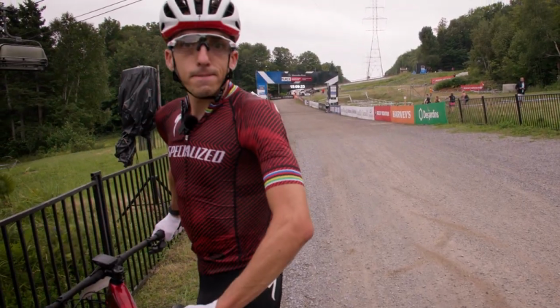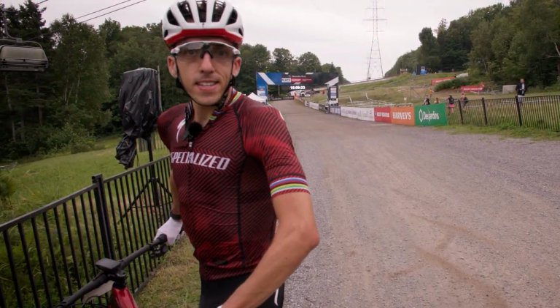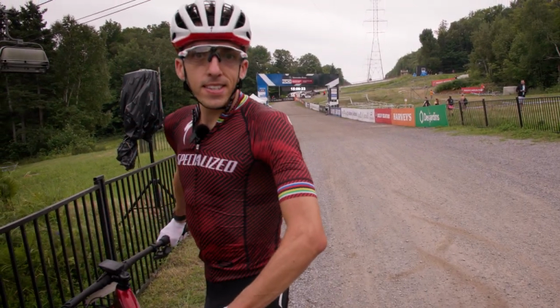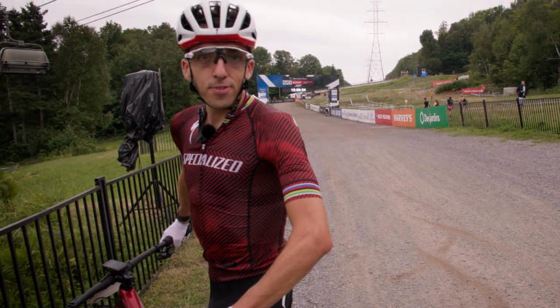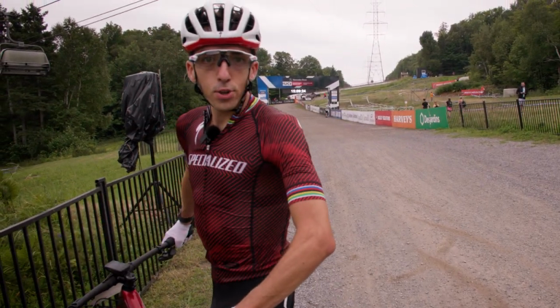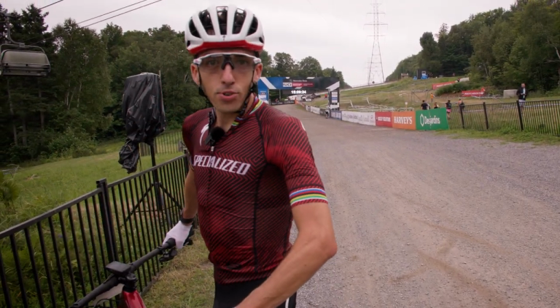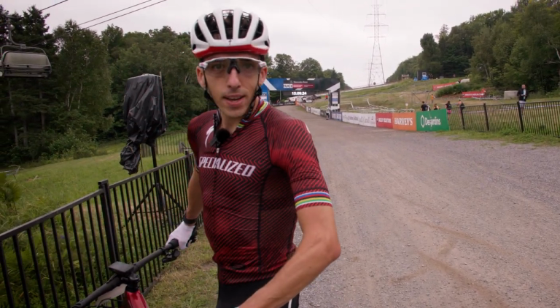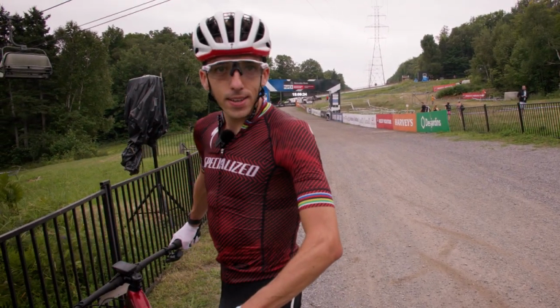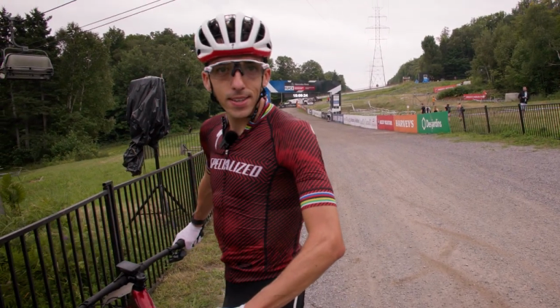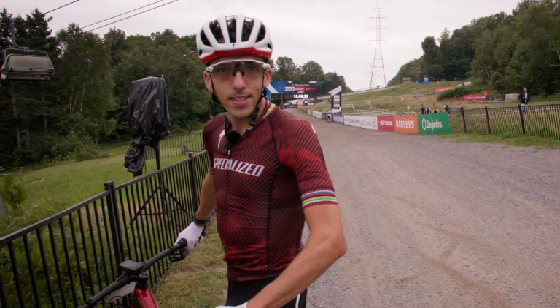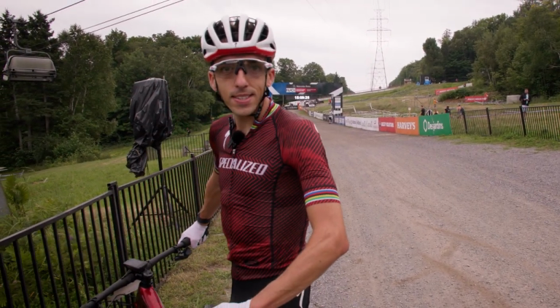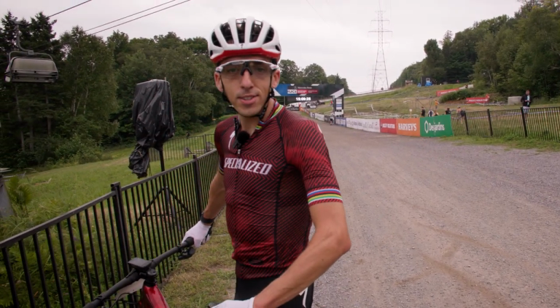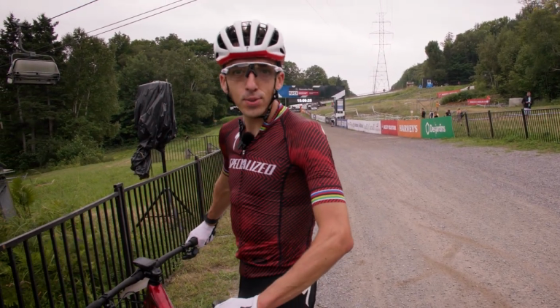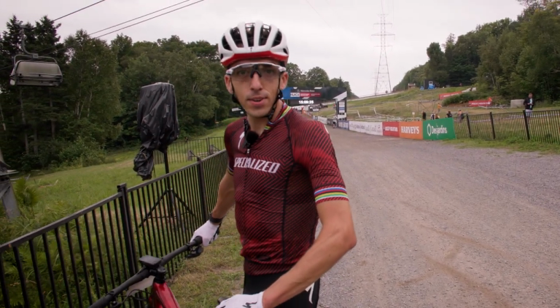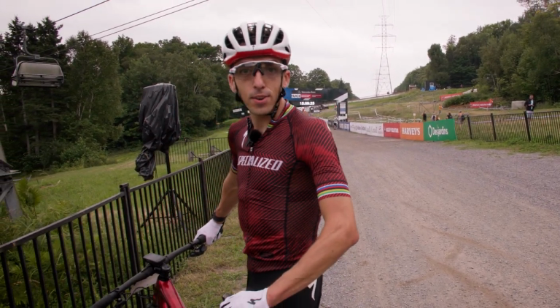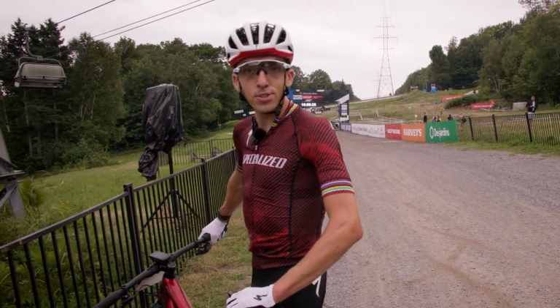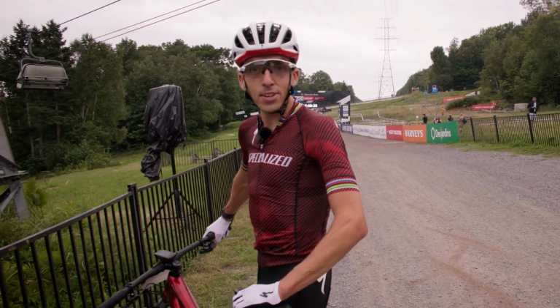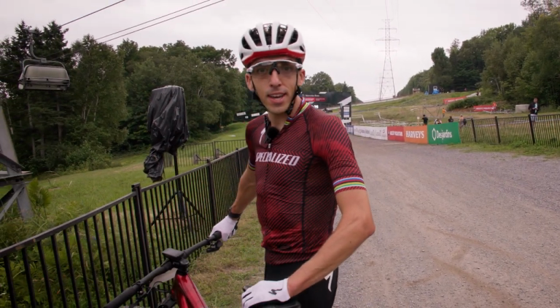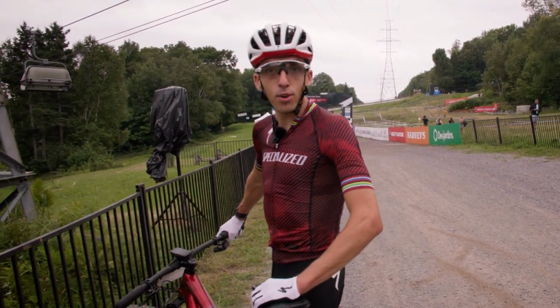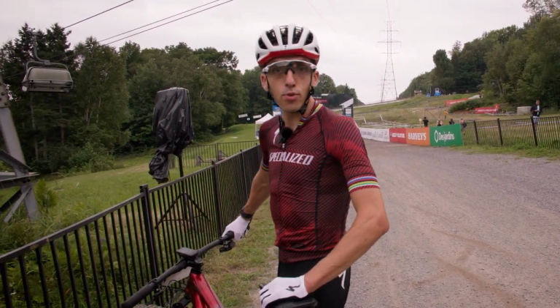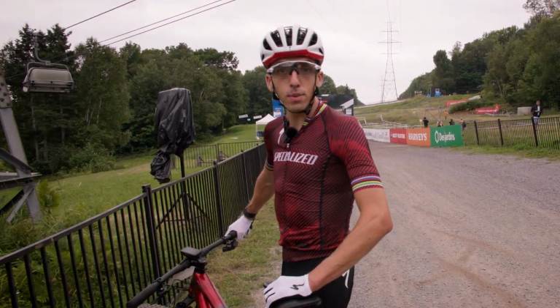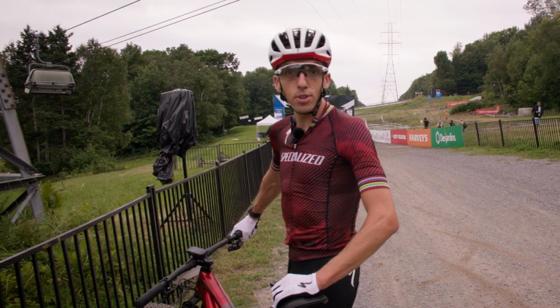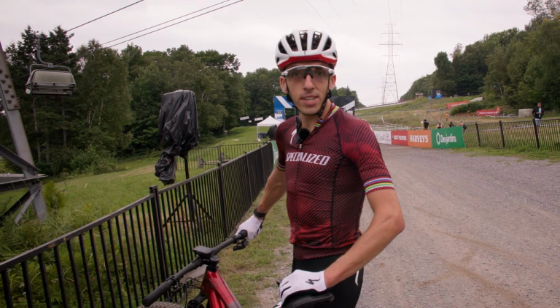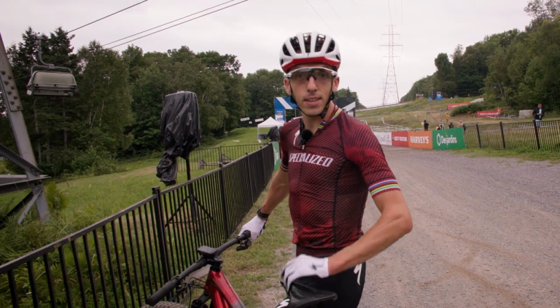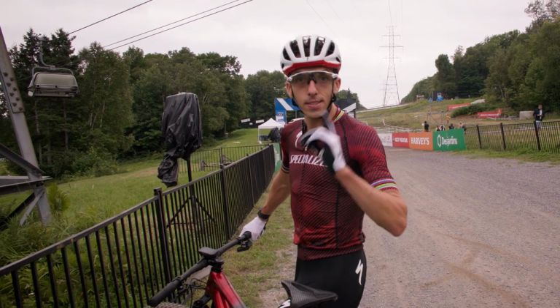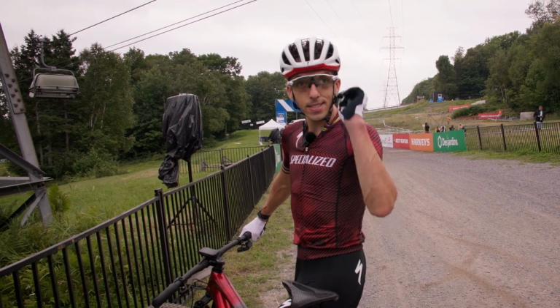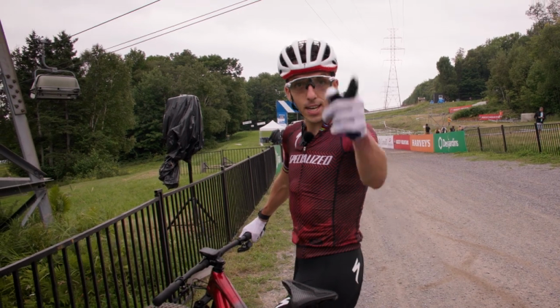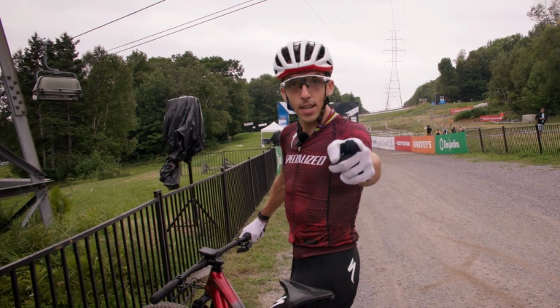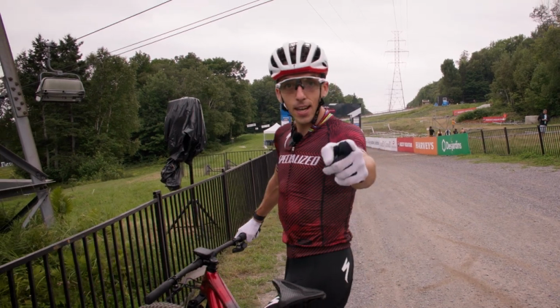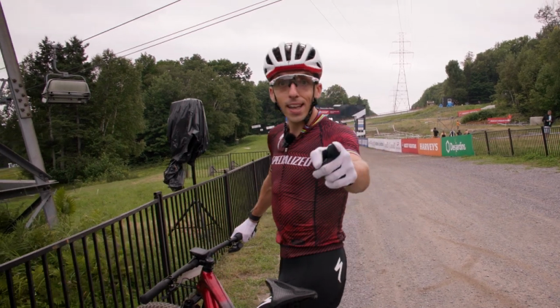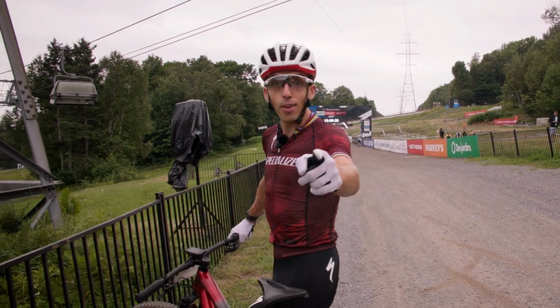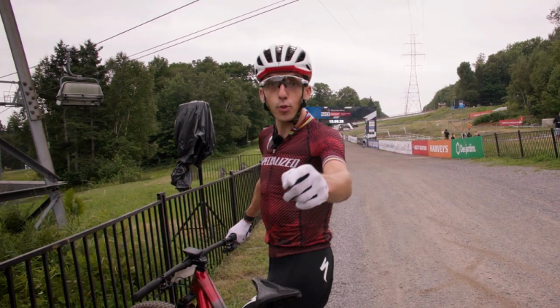That's it for the track. Stay tuned on Sunday on Red Bull TV. At the end!